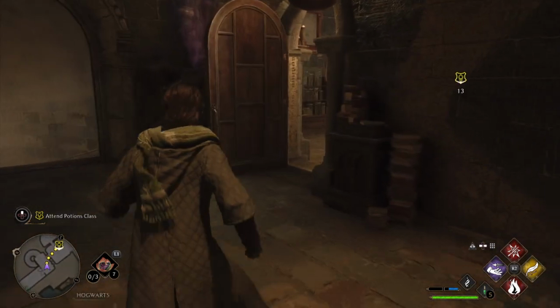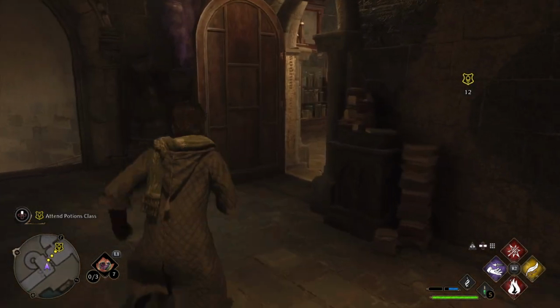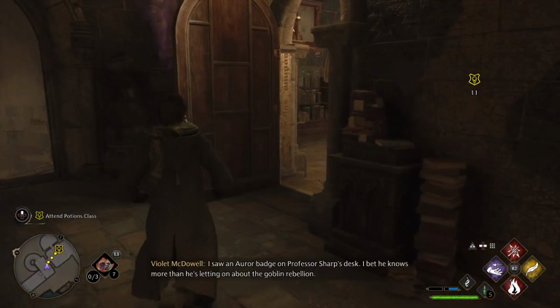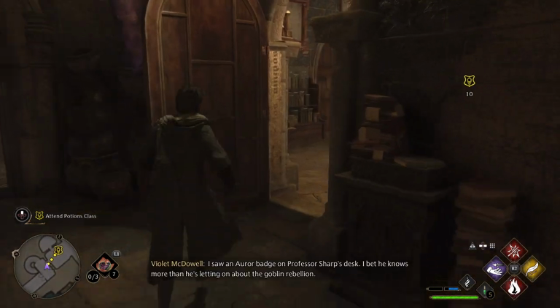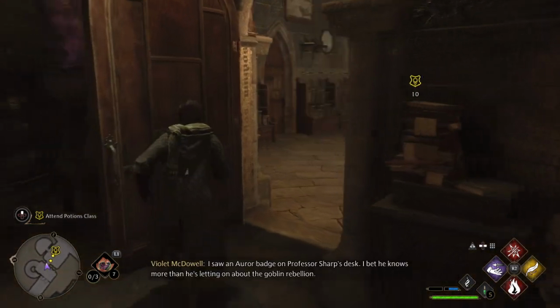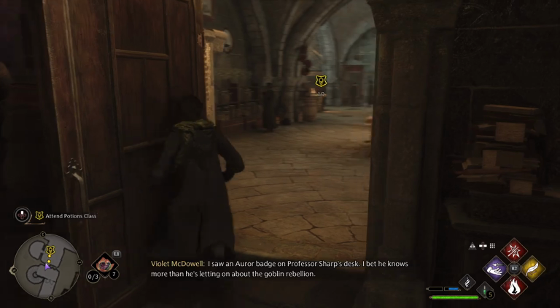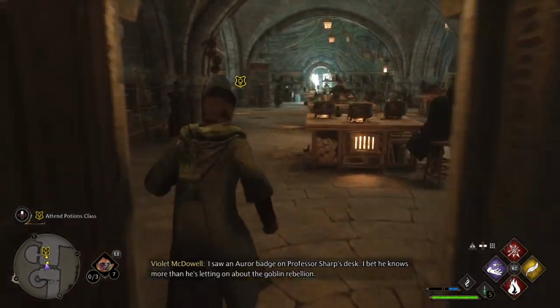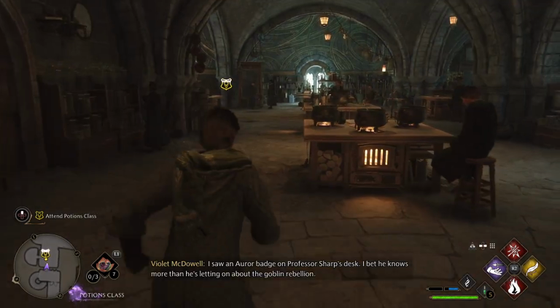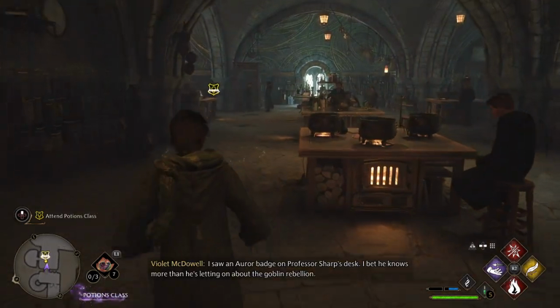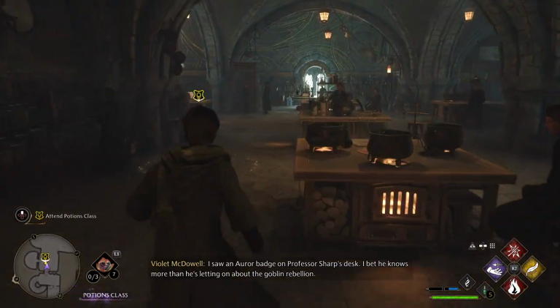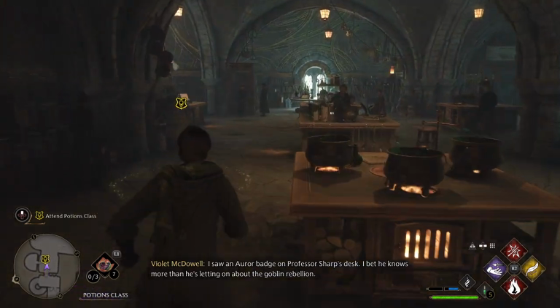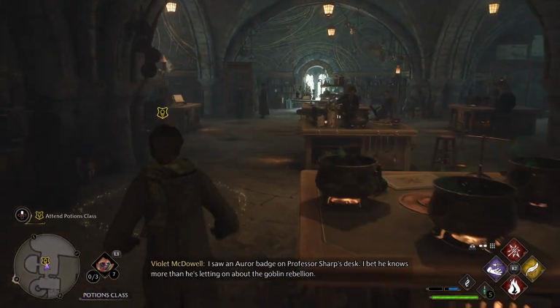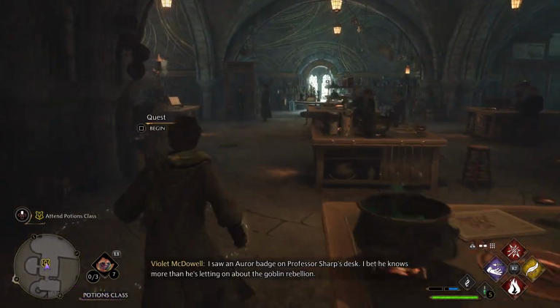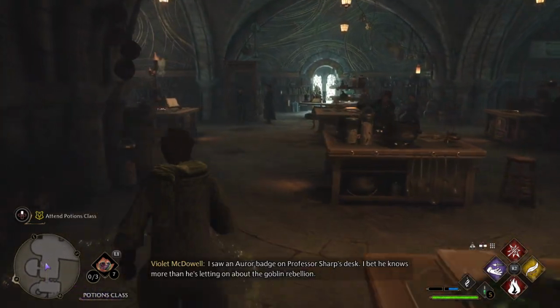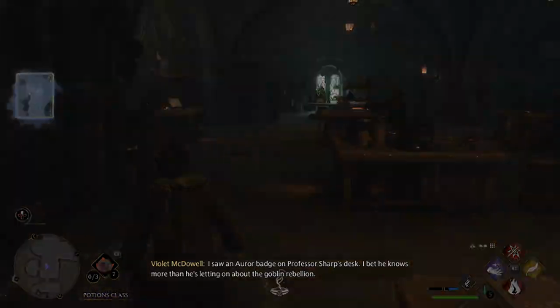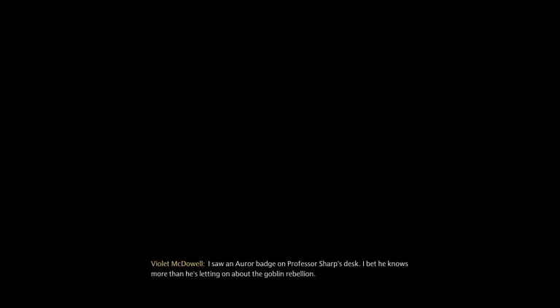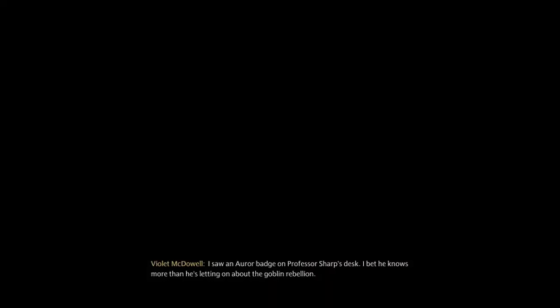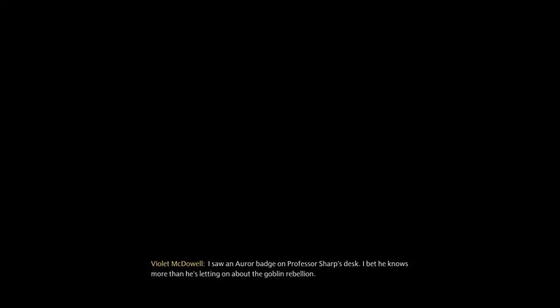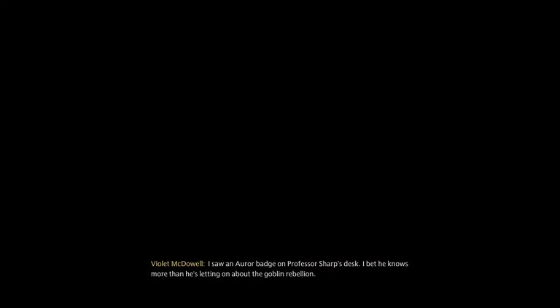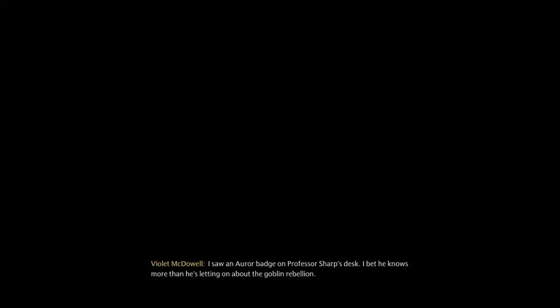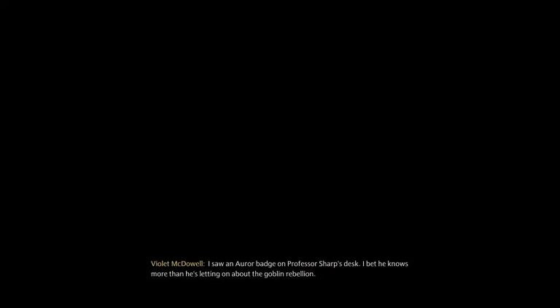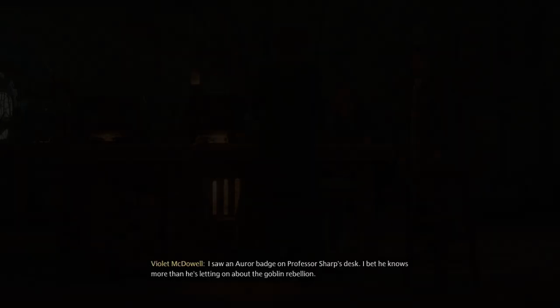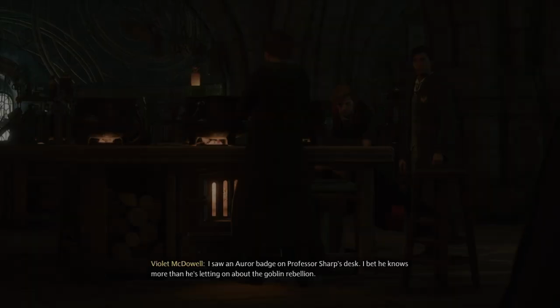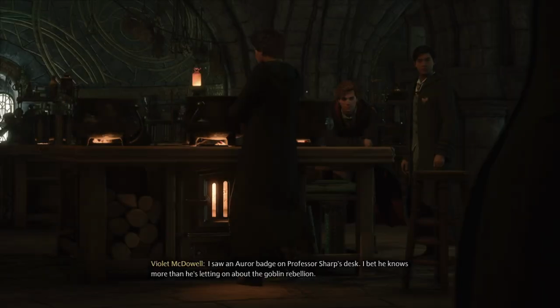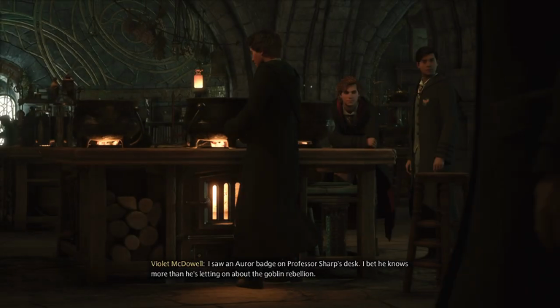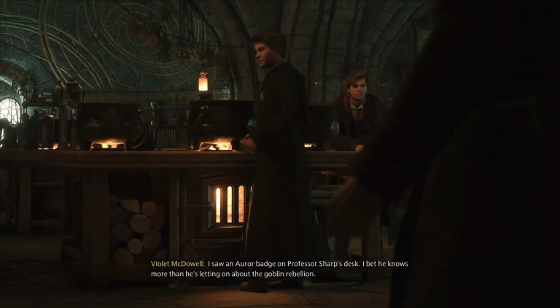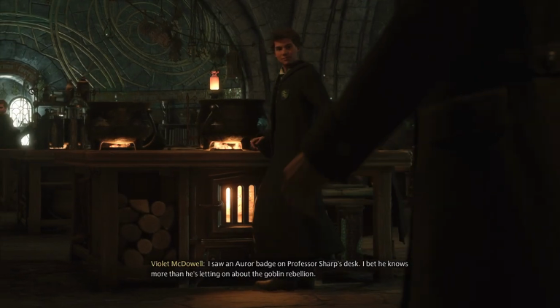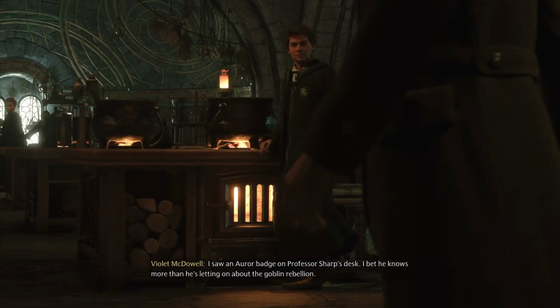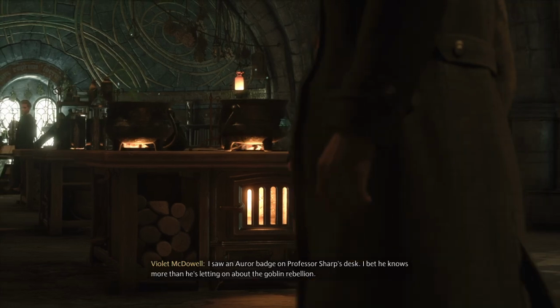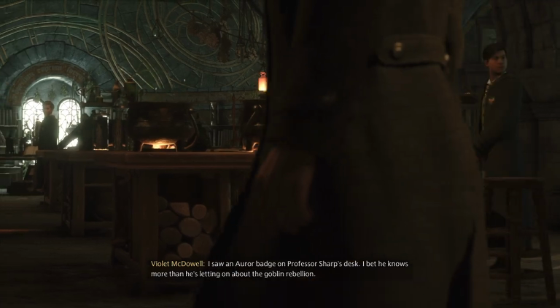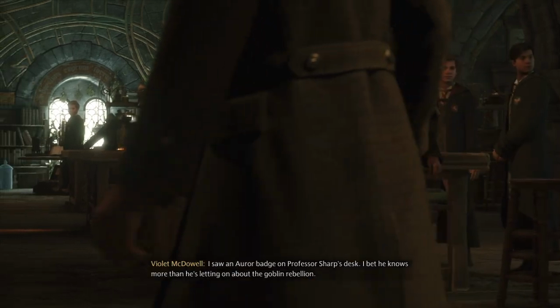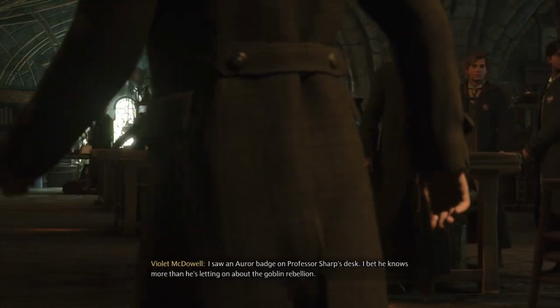I saw an aura lamp at Professor Sharpe's desk. I bet he knows more than he's letting on about the Goblin Rebellion.